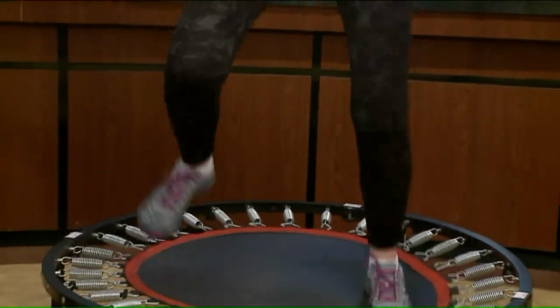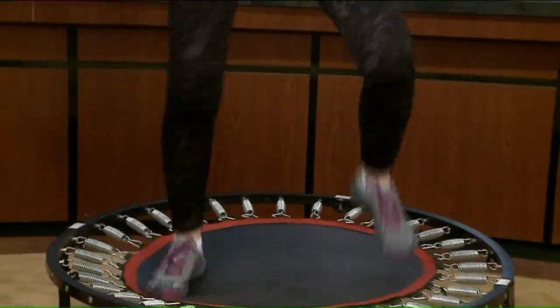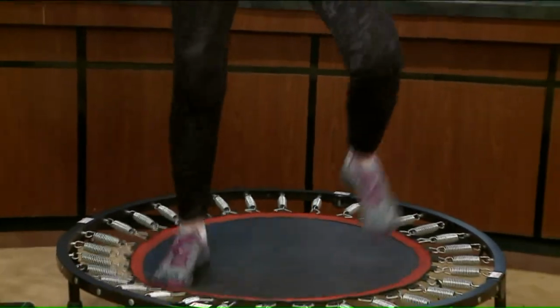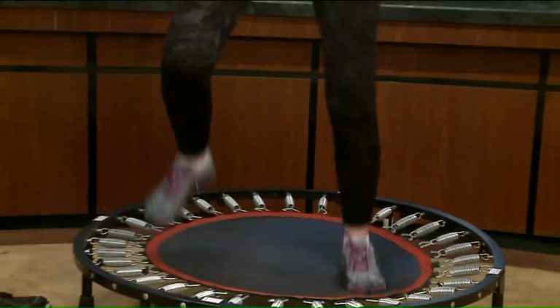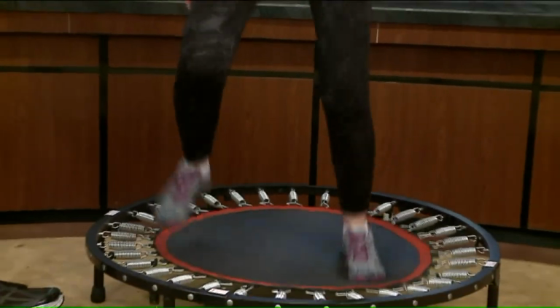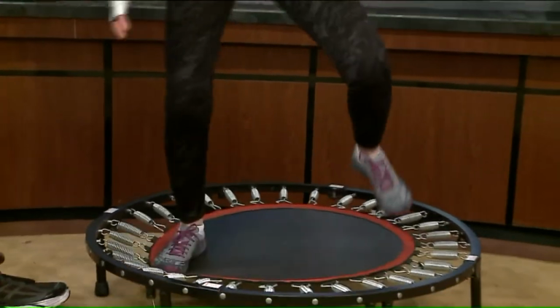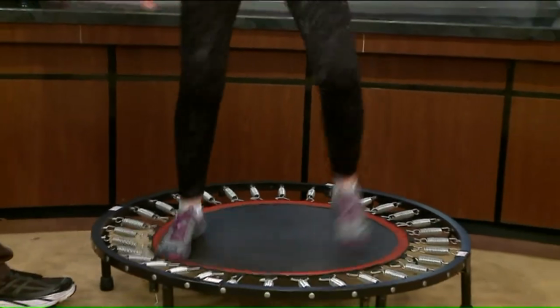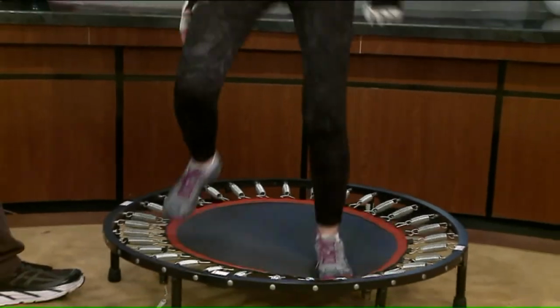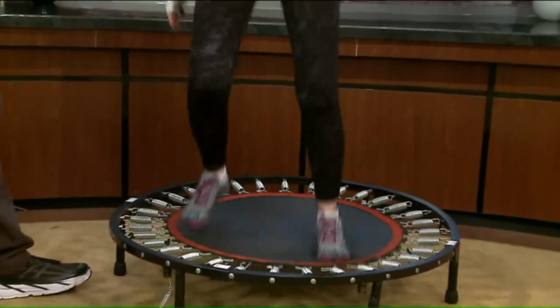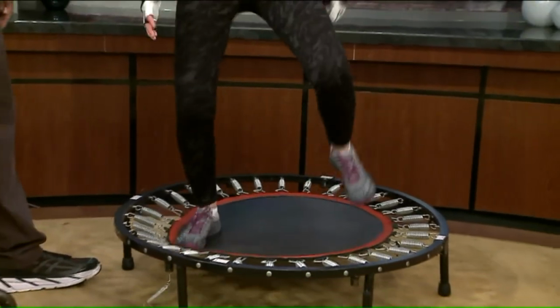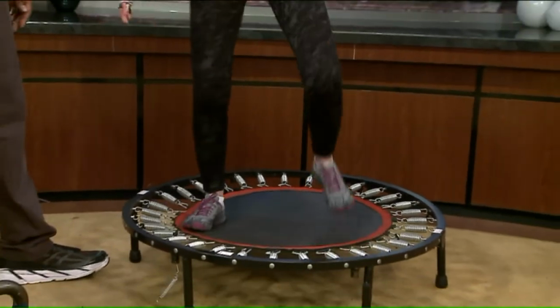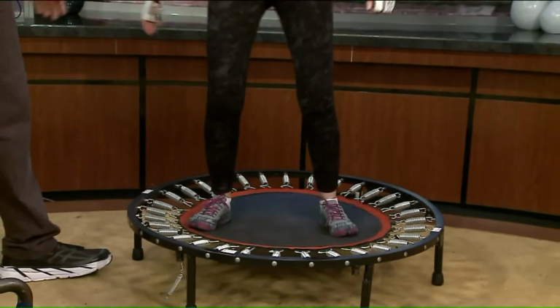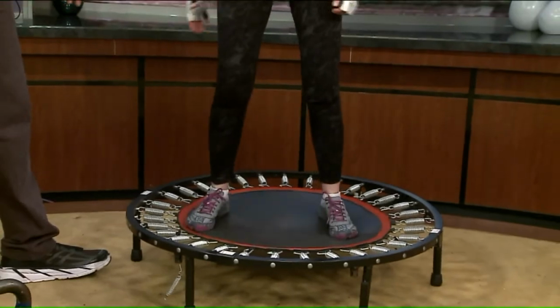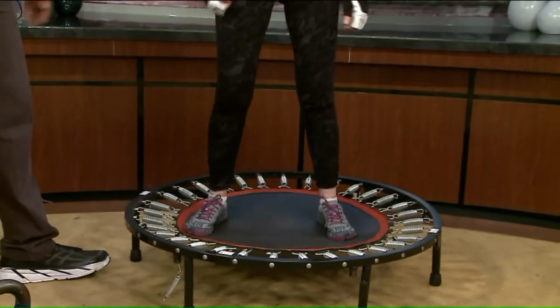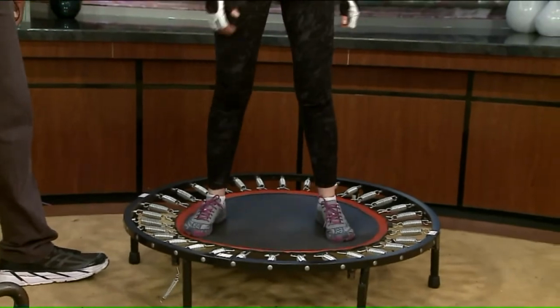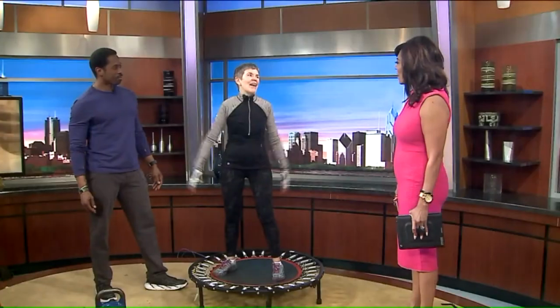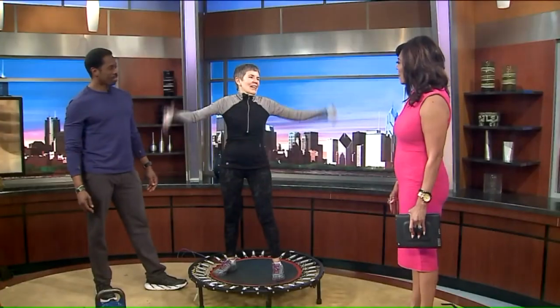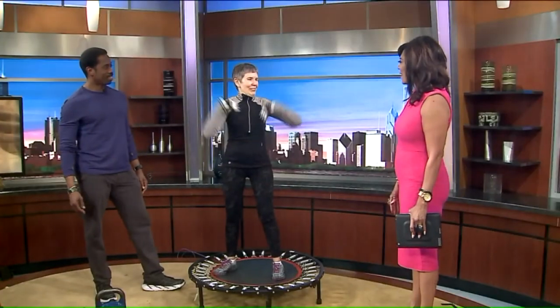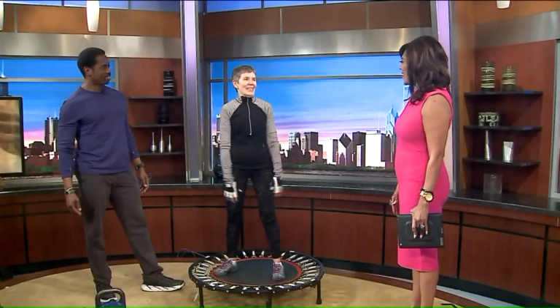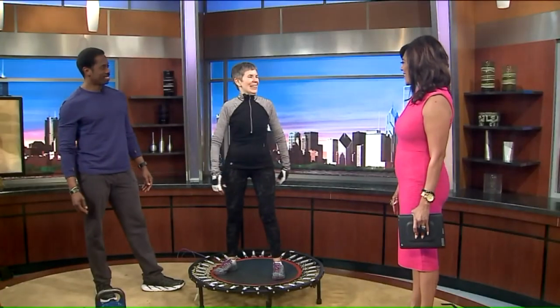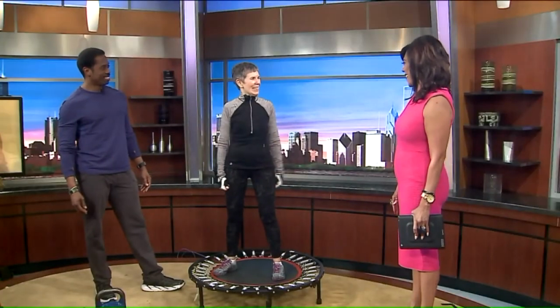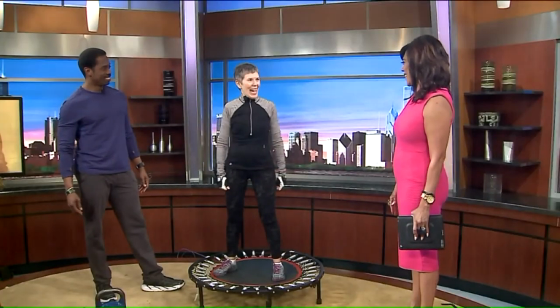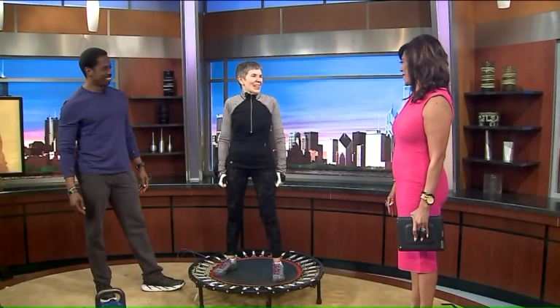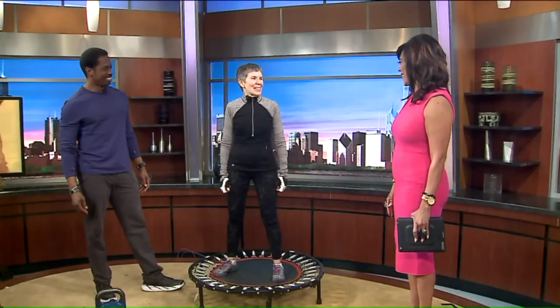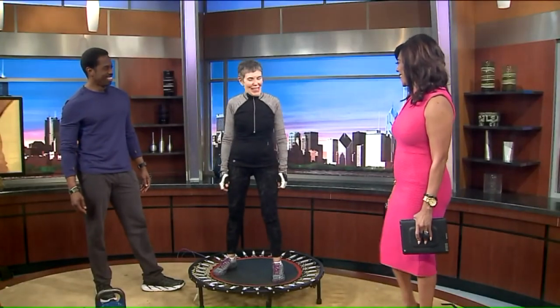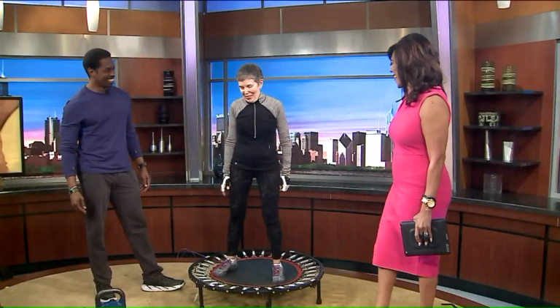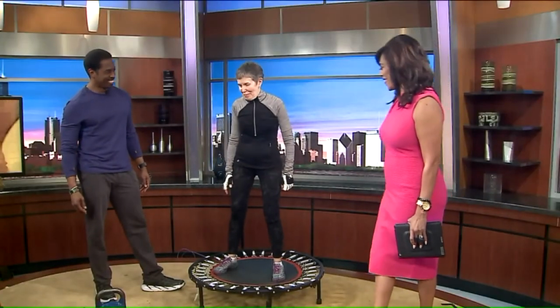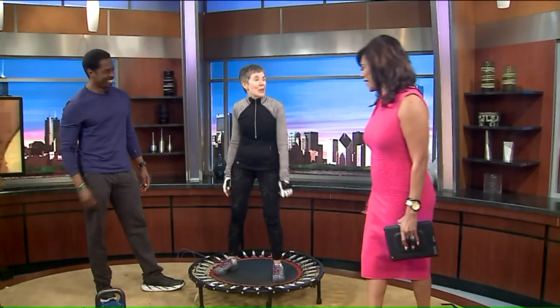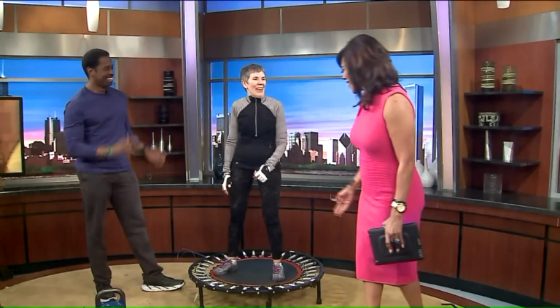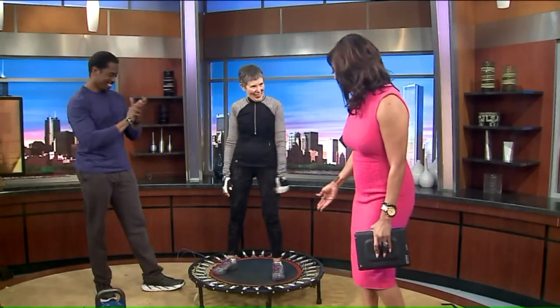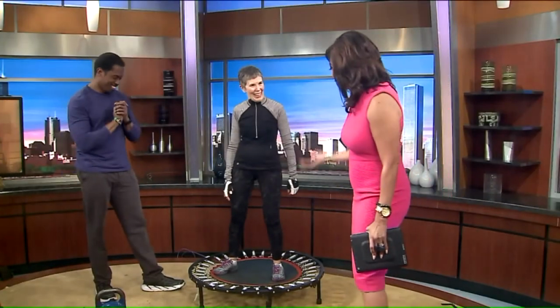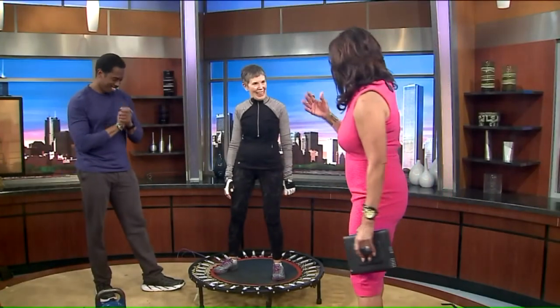Look at you, Linda — you're jamming! So three years later, how do you feel? Great. Wonderful, I love it. Thank you, Linda.